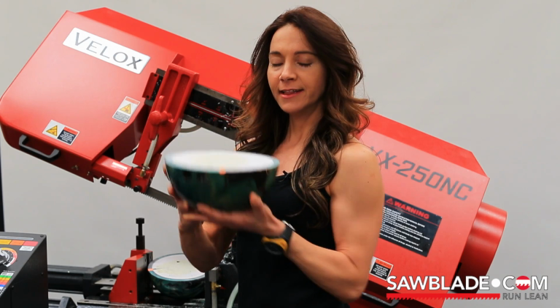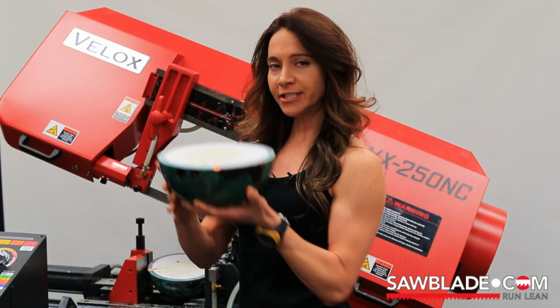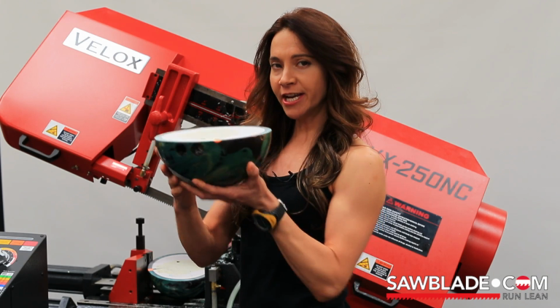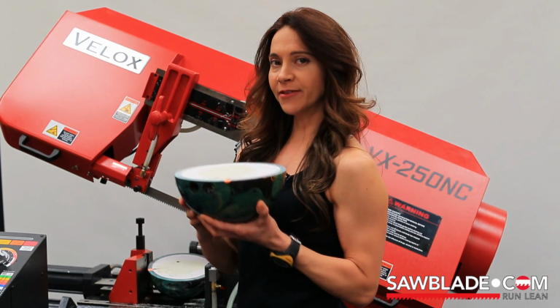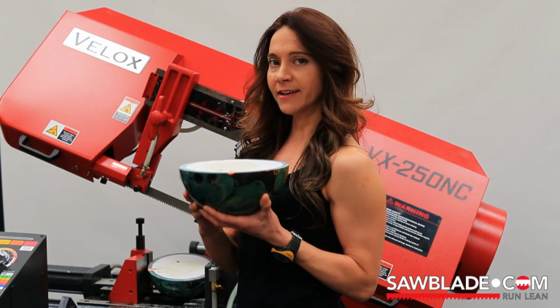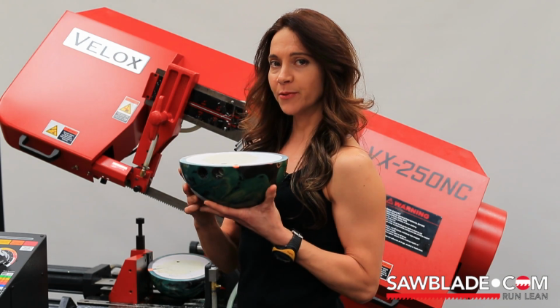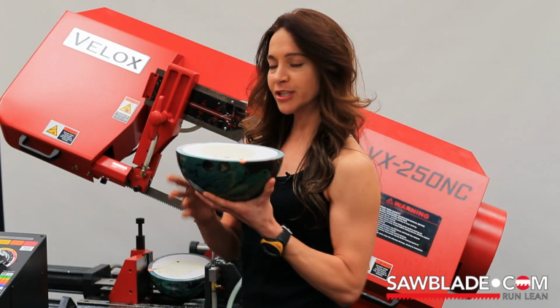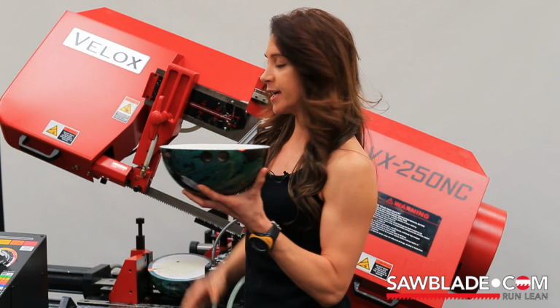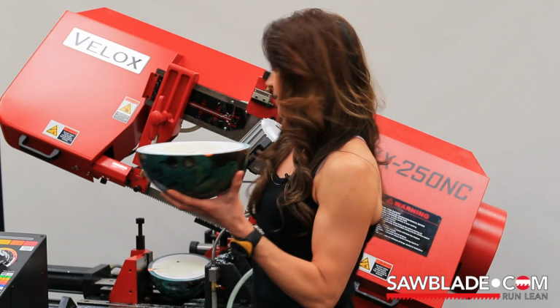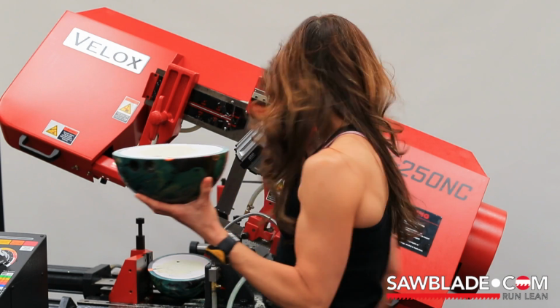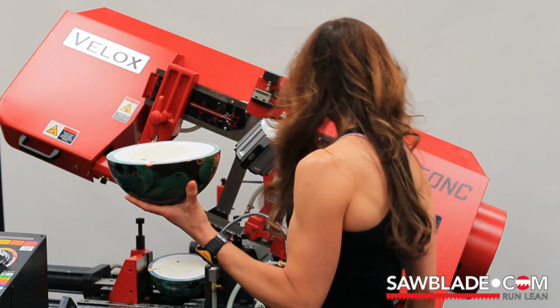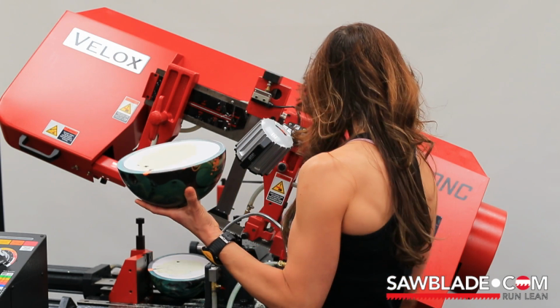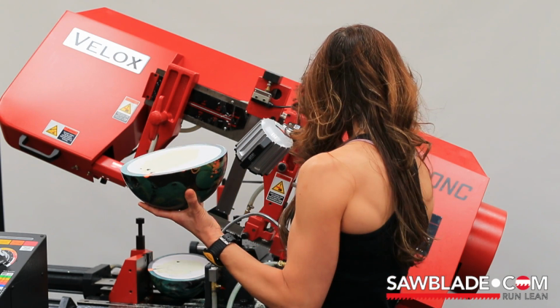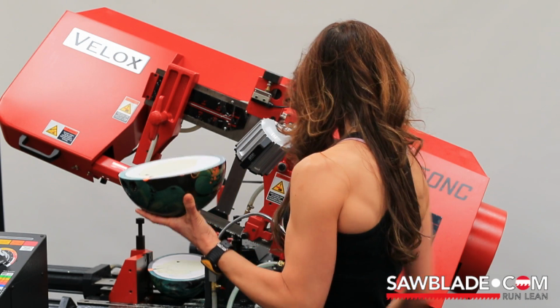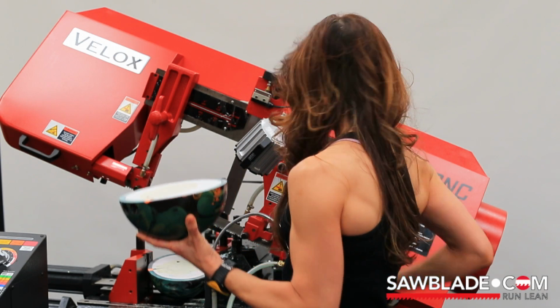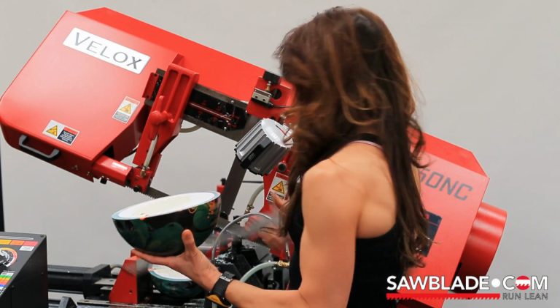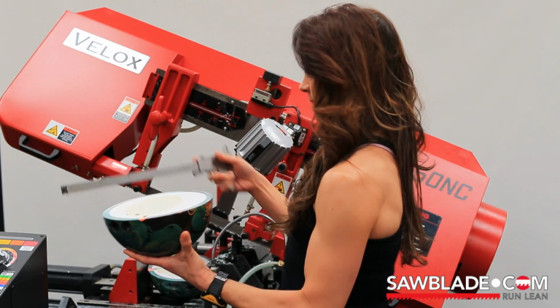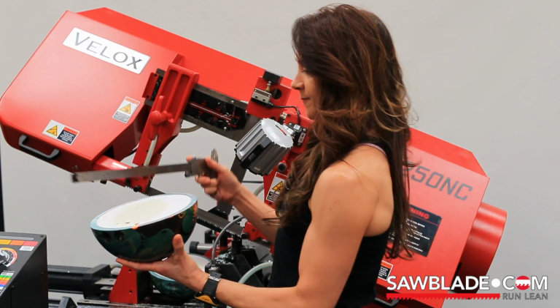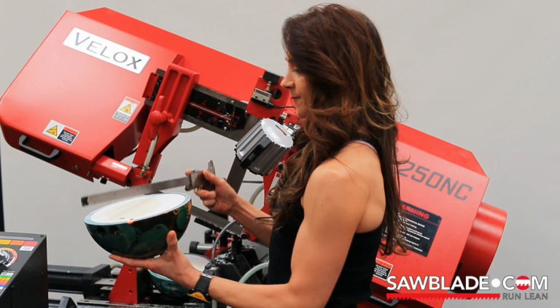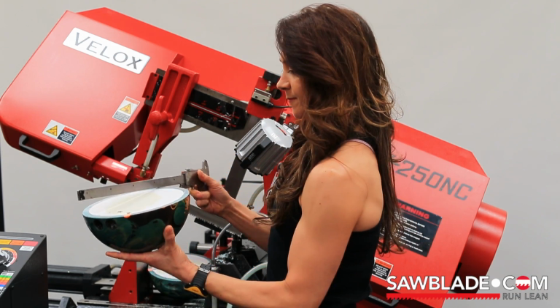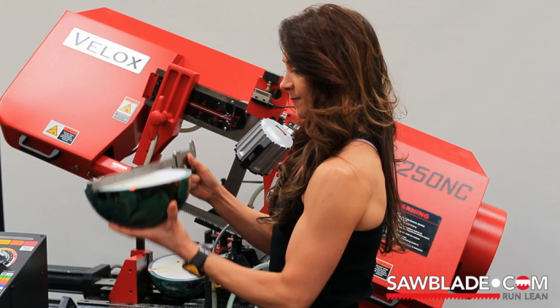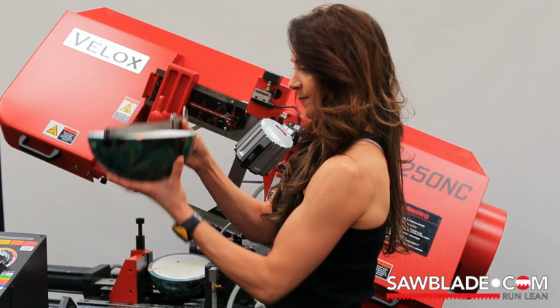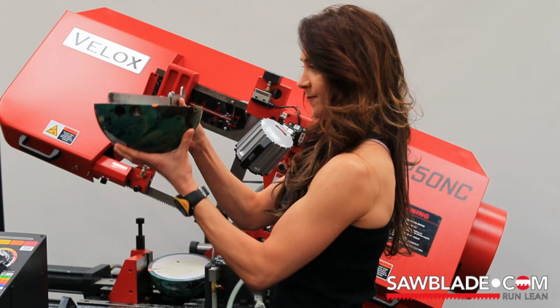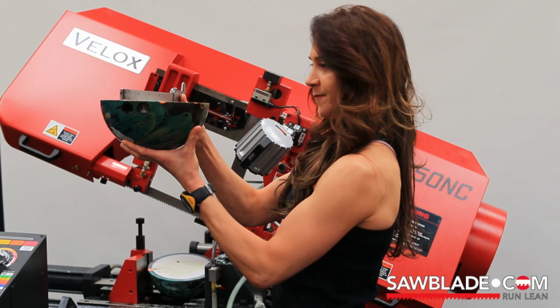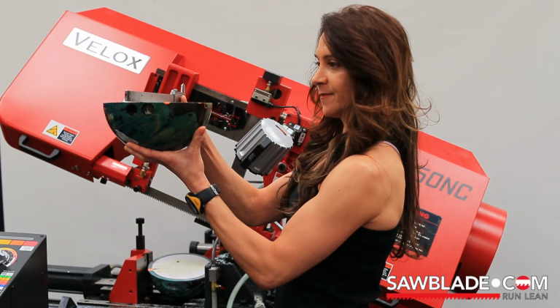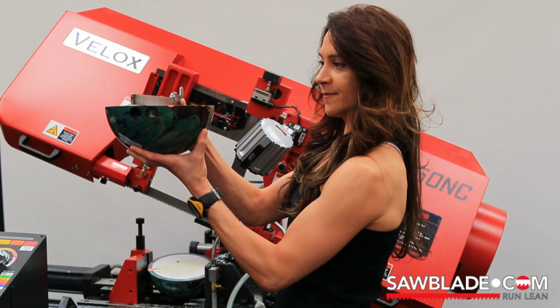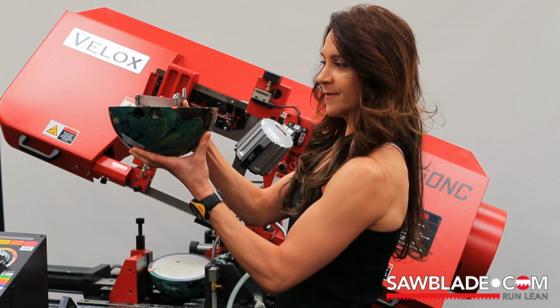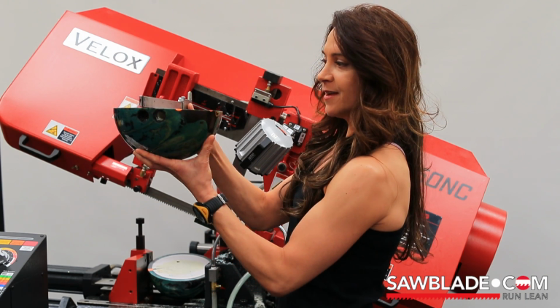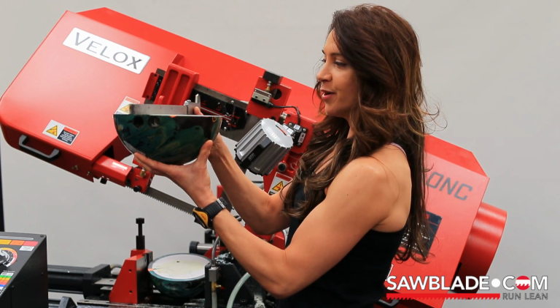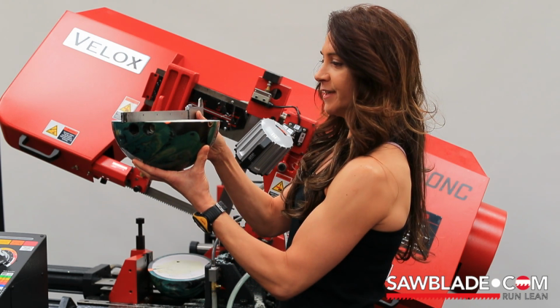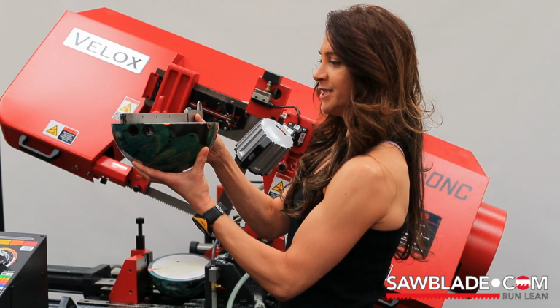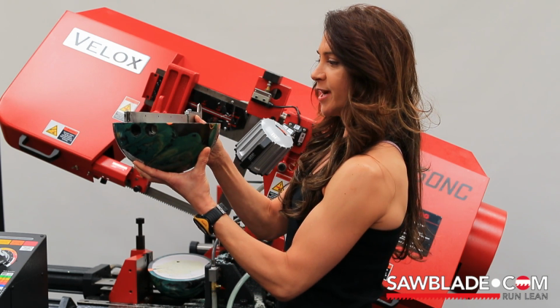Let's check out that cut with a straight edge. Perfectly straight.